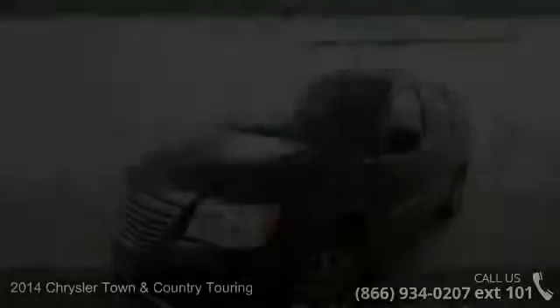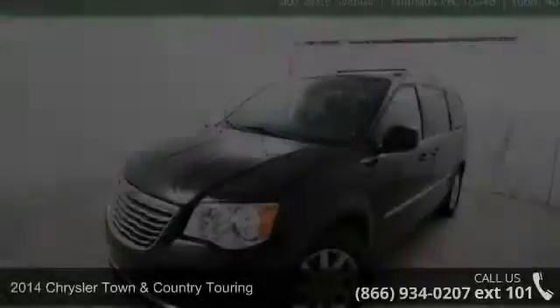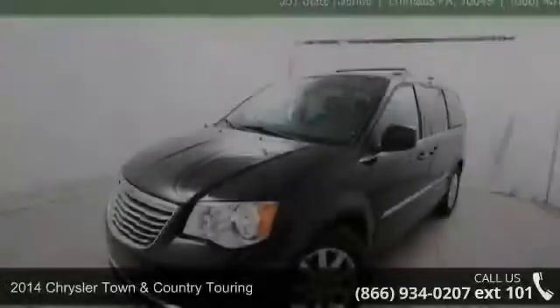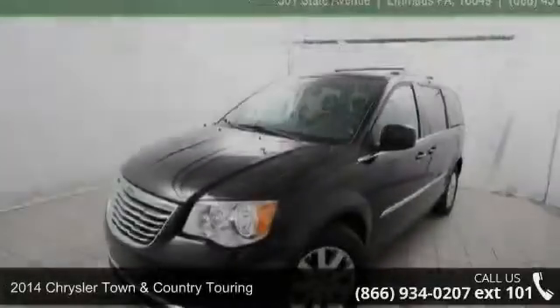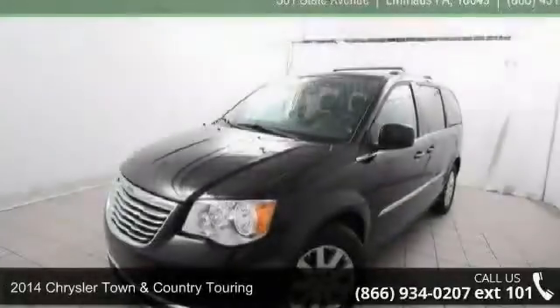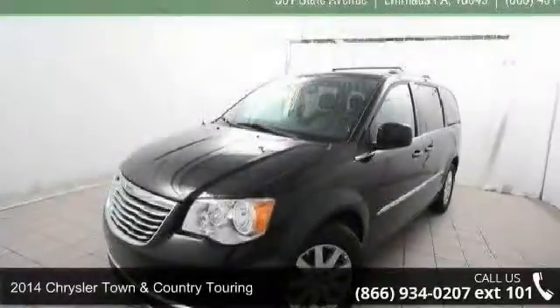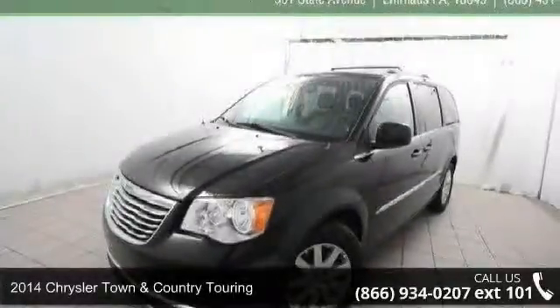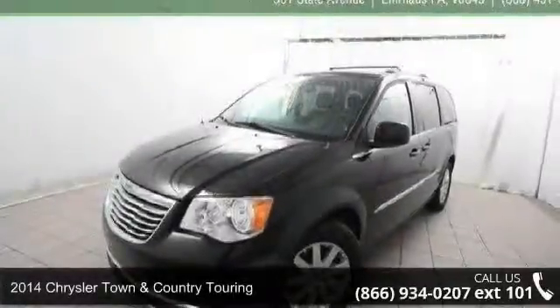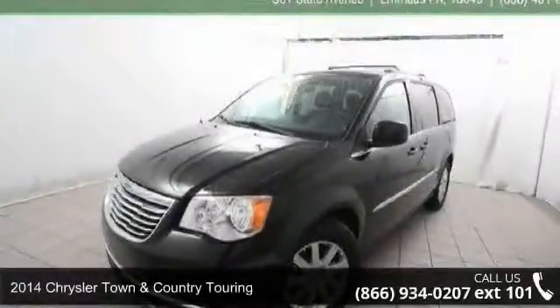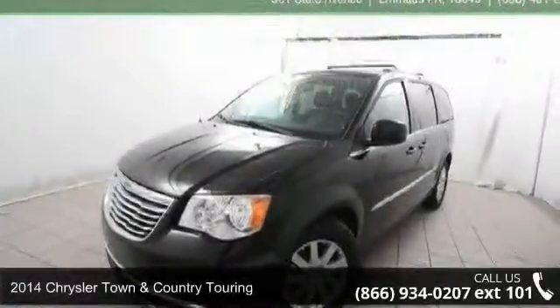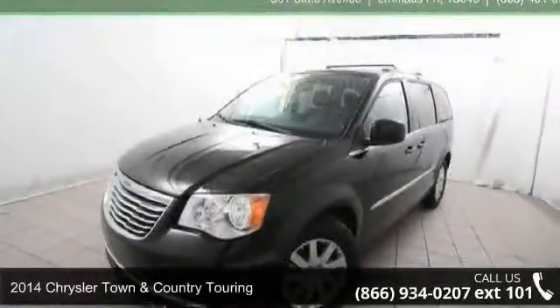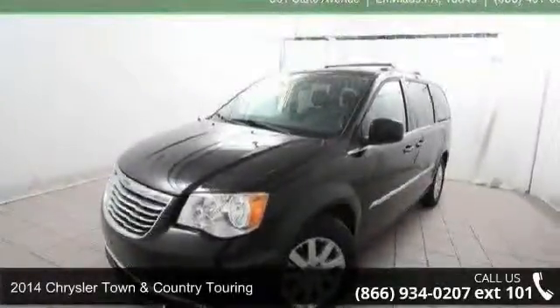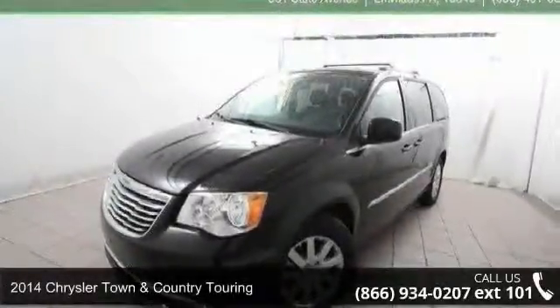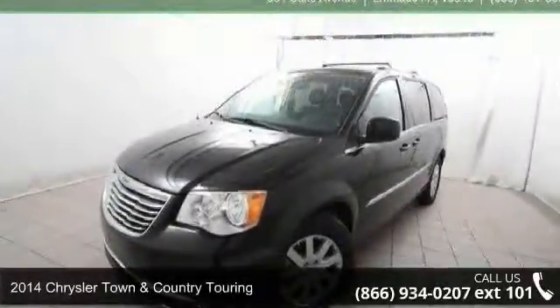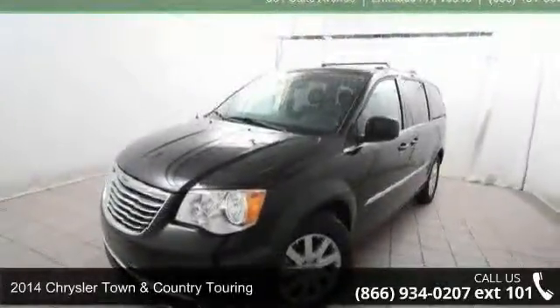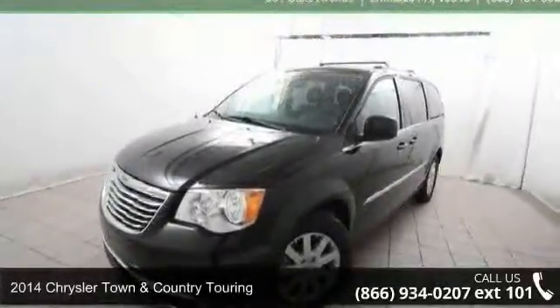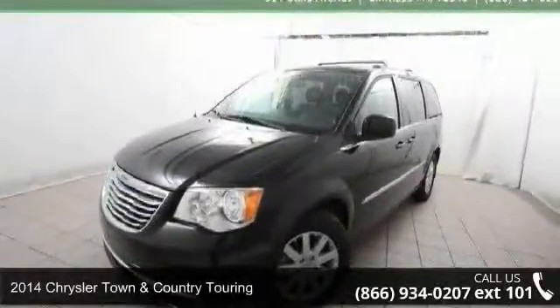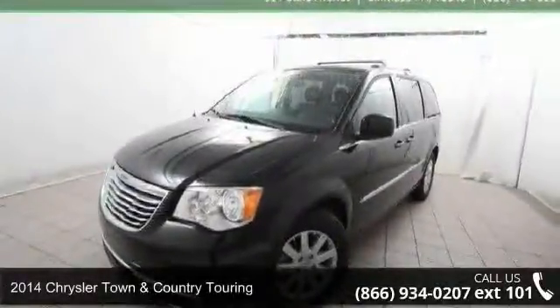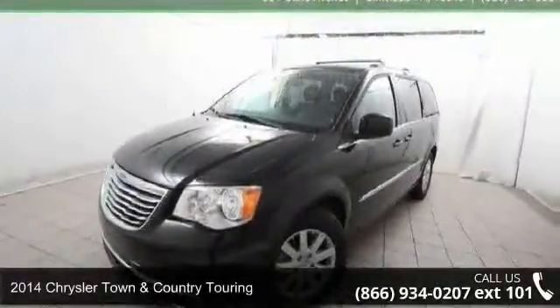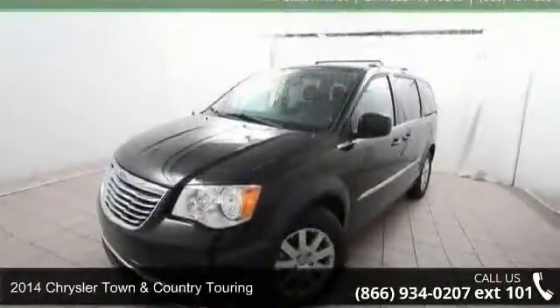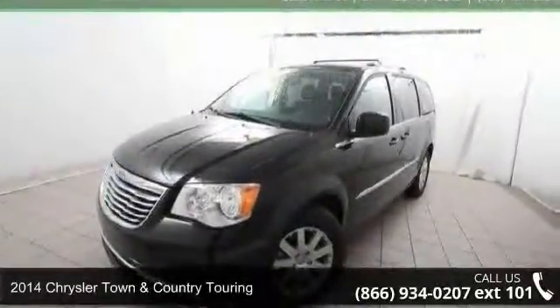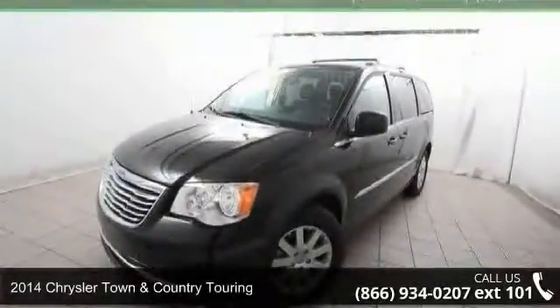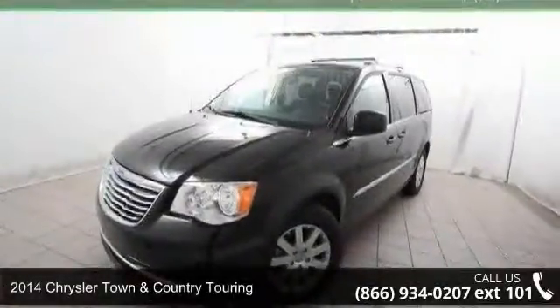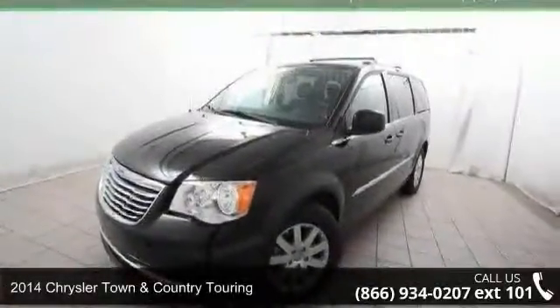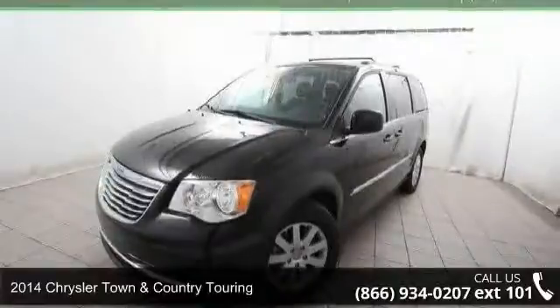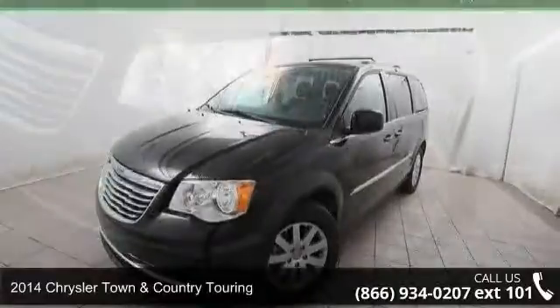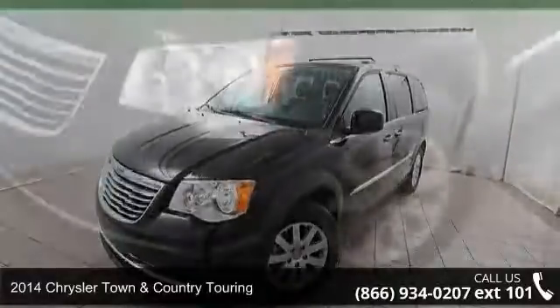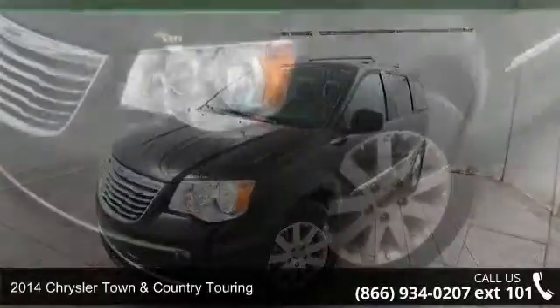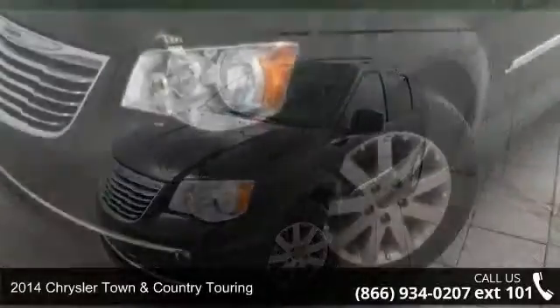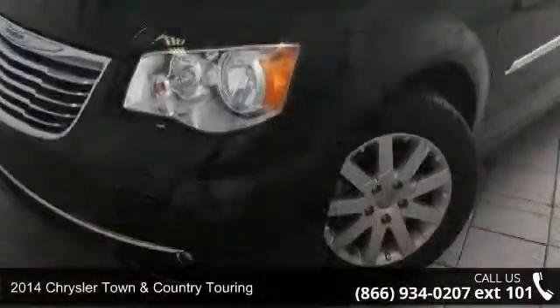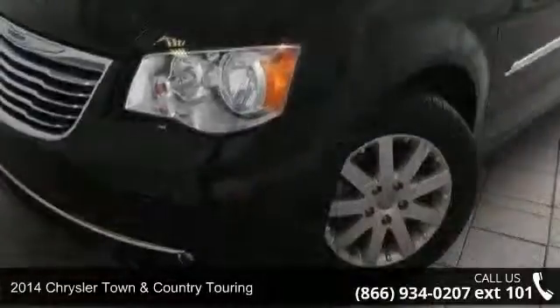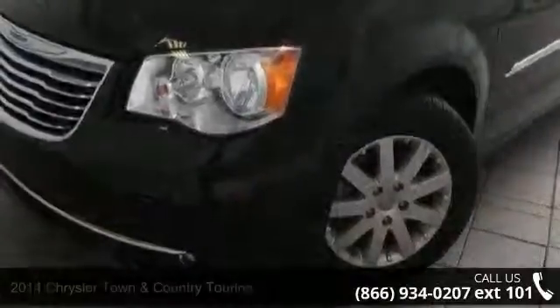Check out this 2014 Chrysler Town & Country Touring. This may be the set of wheels you've been looking for.